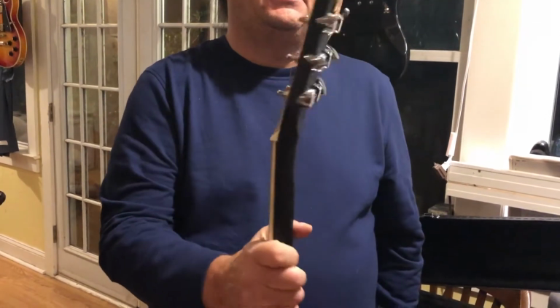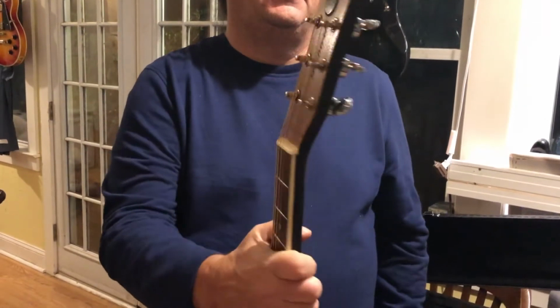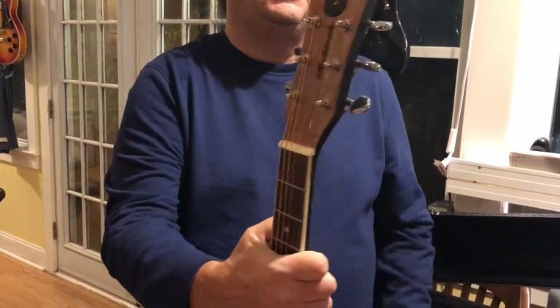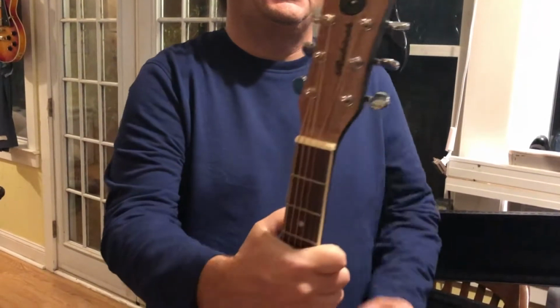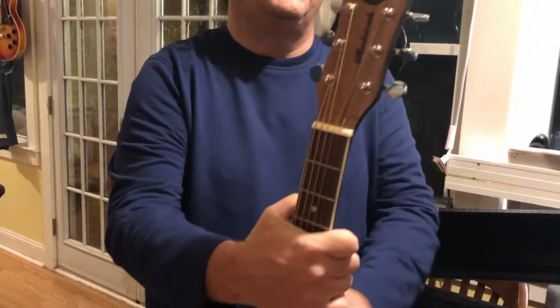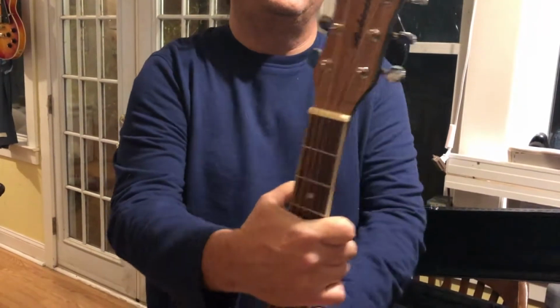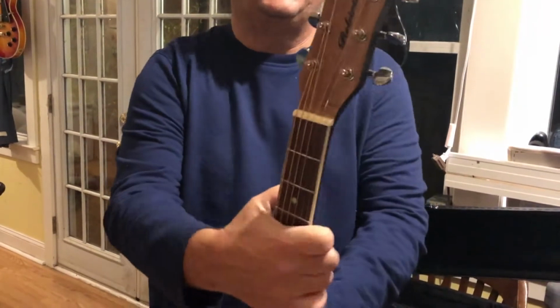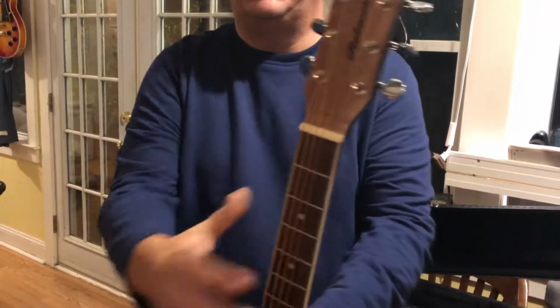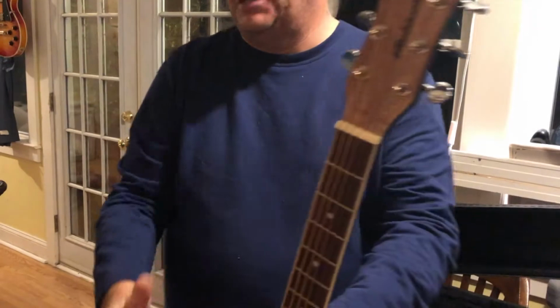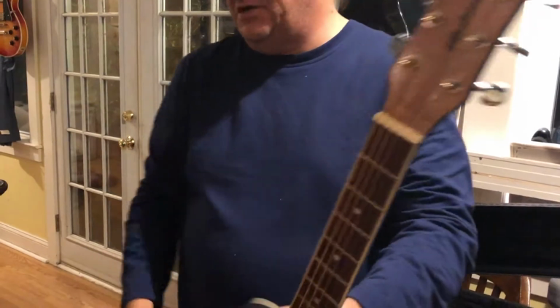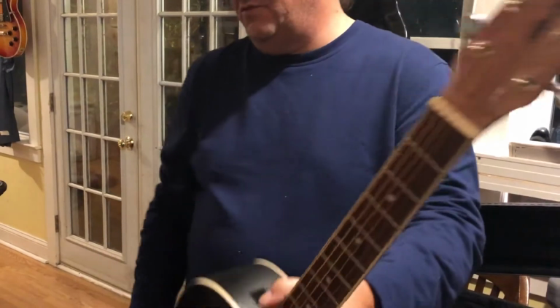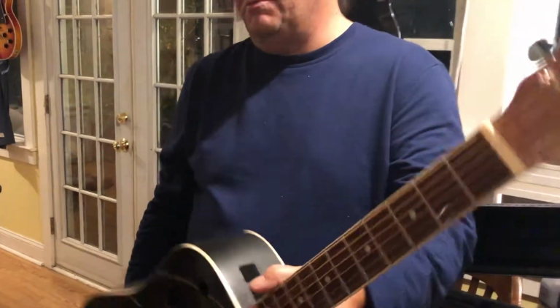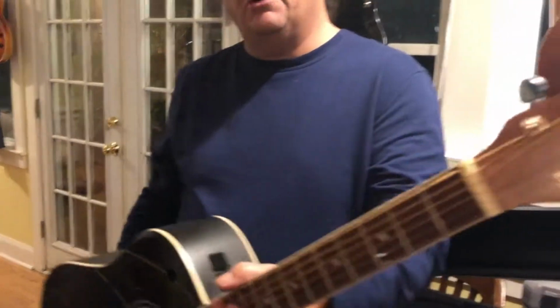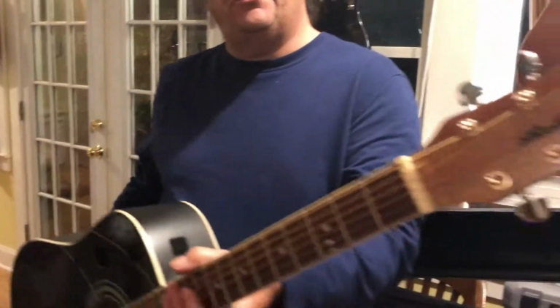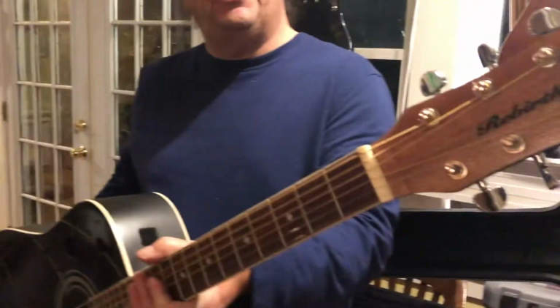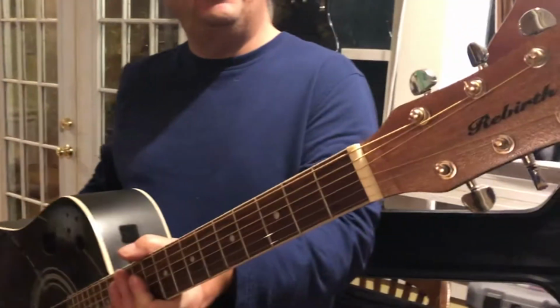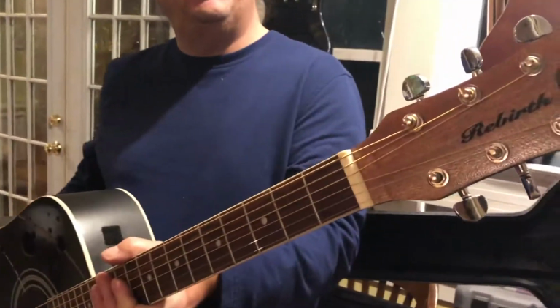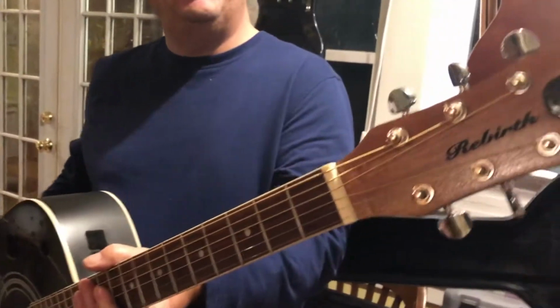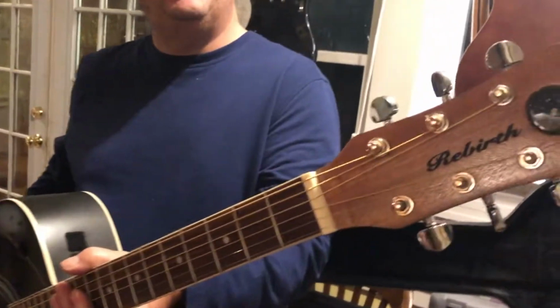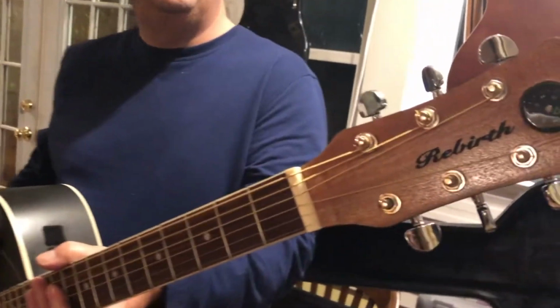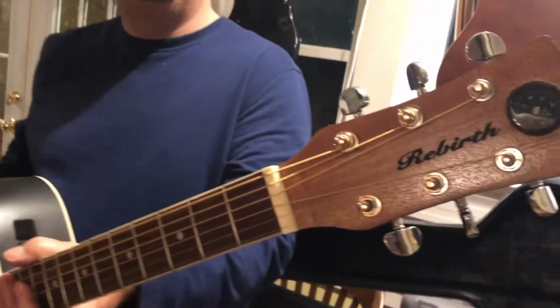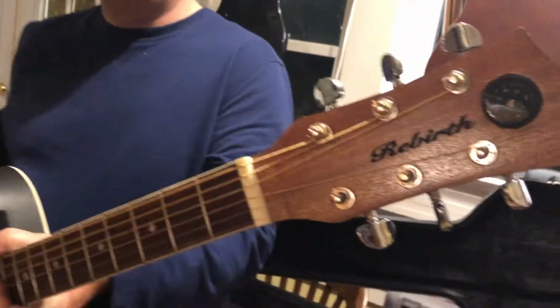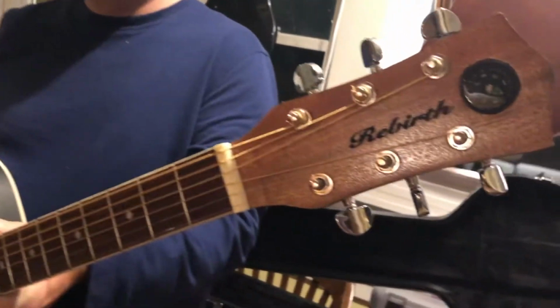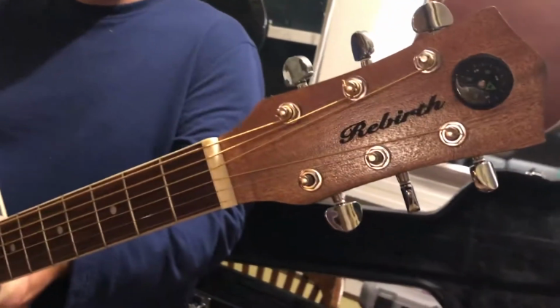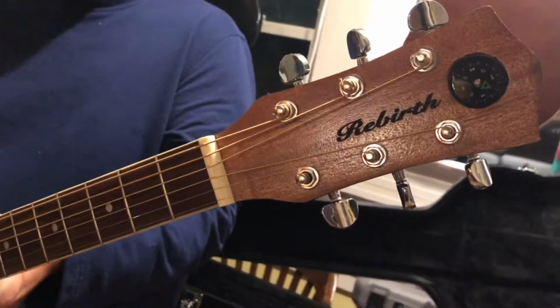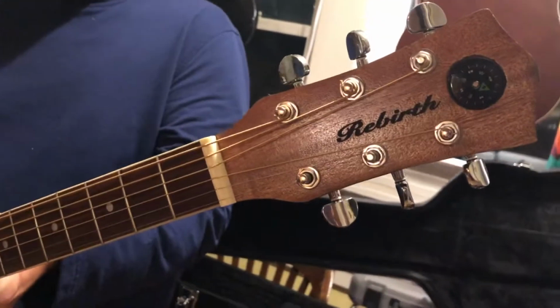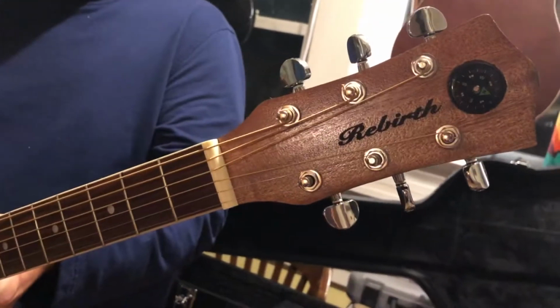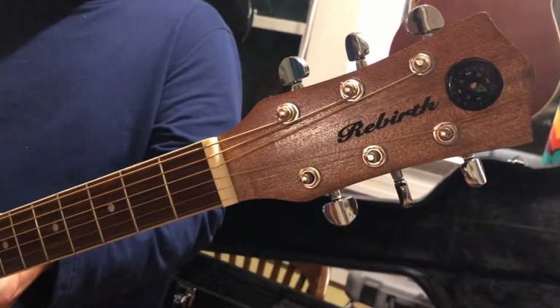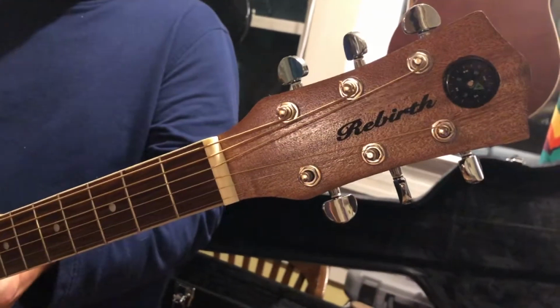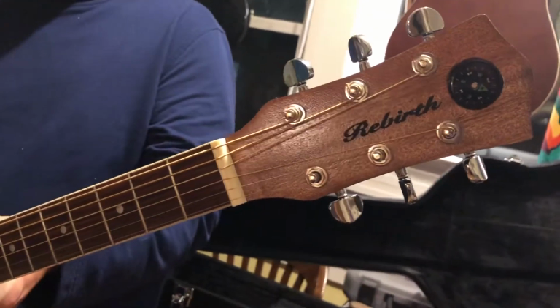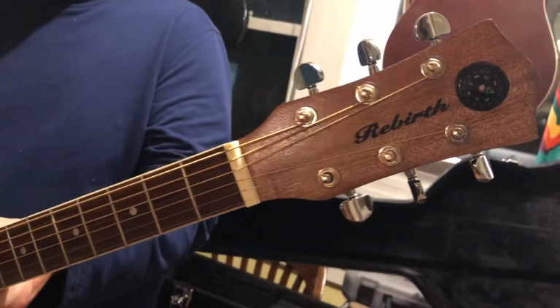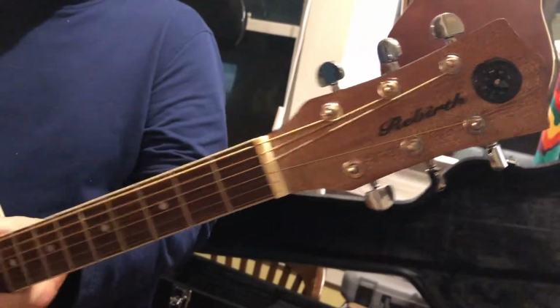You can get a look at the headstock — Rebirth. There it is.